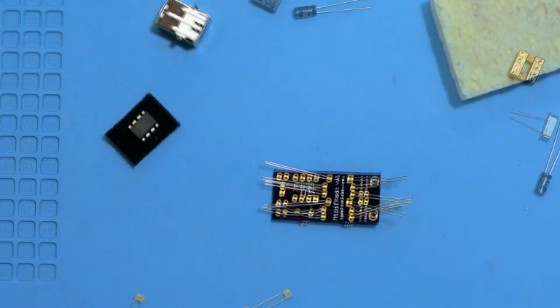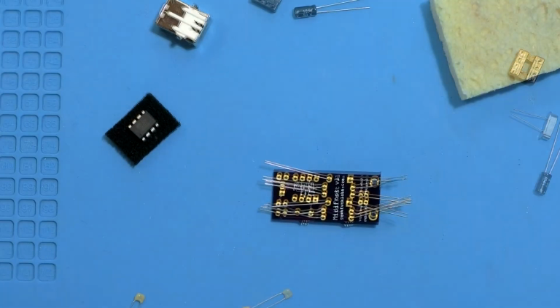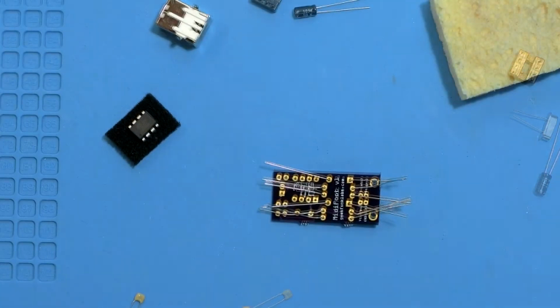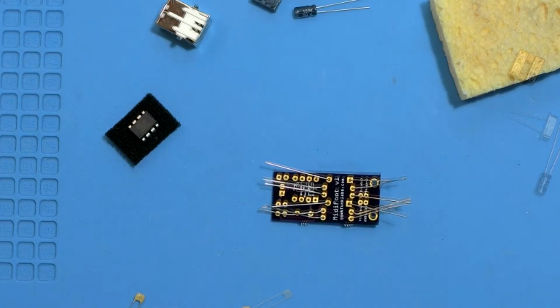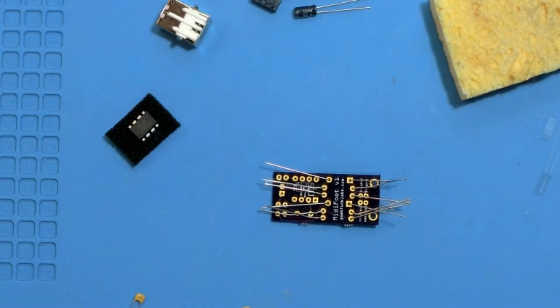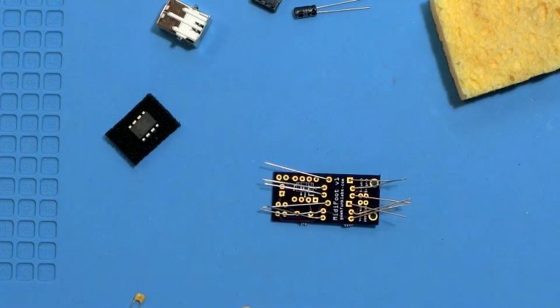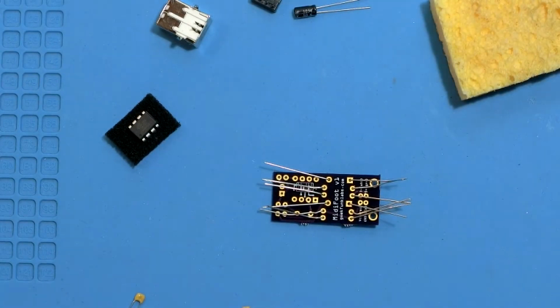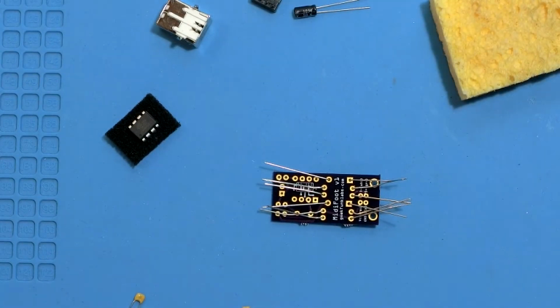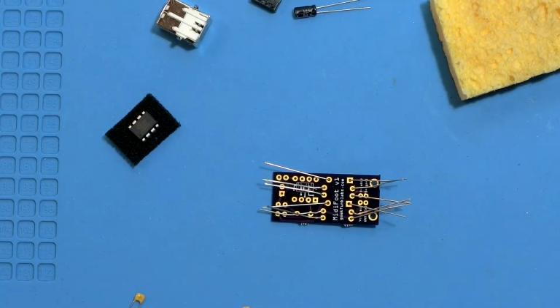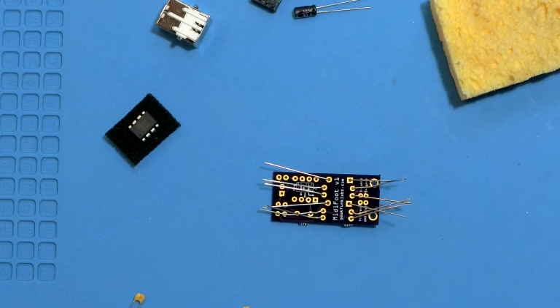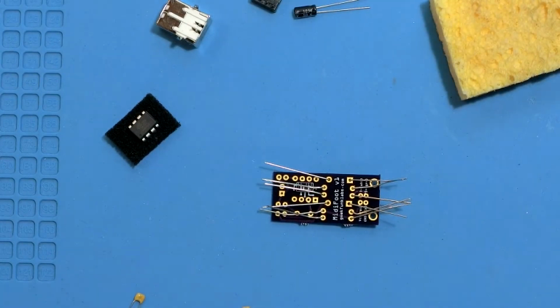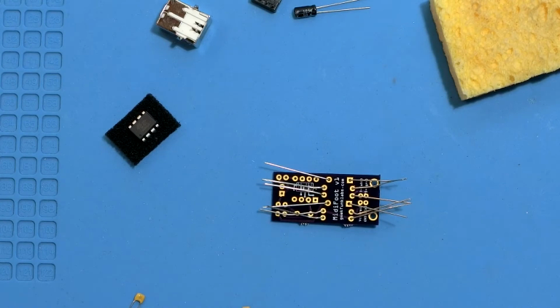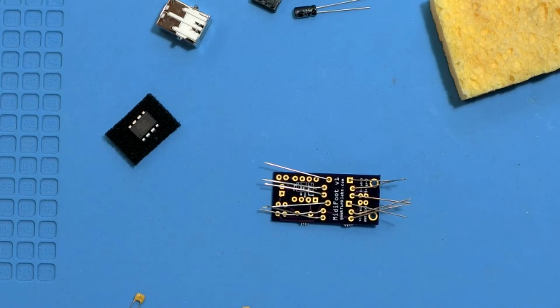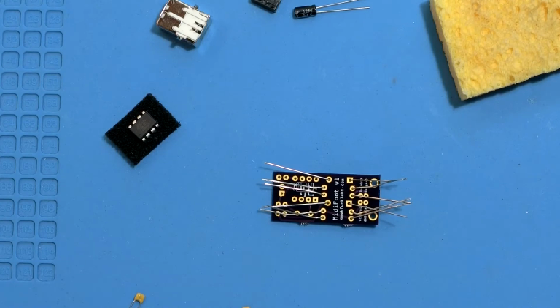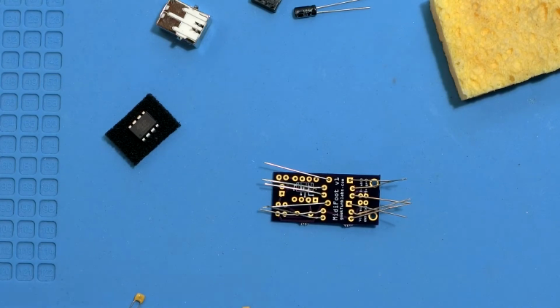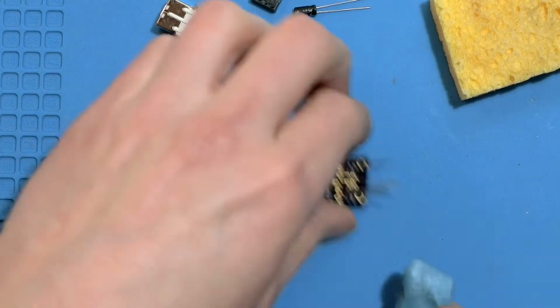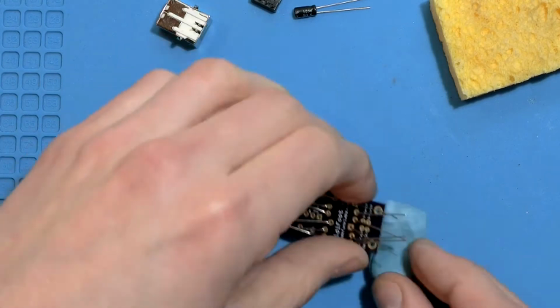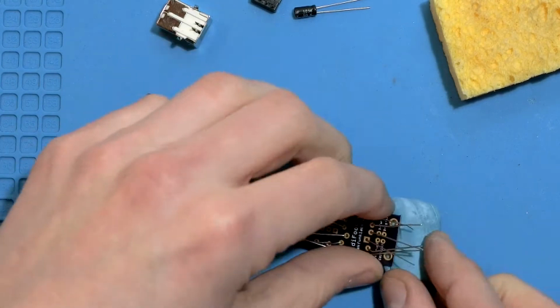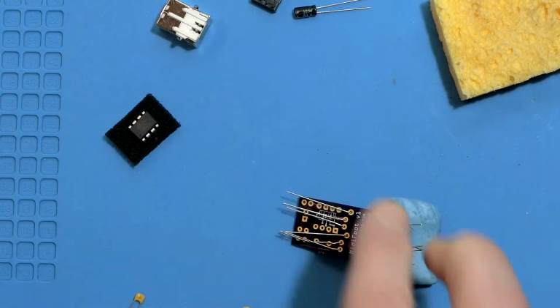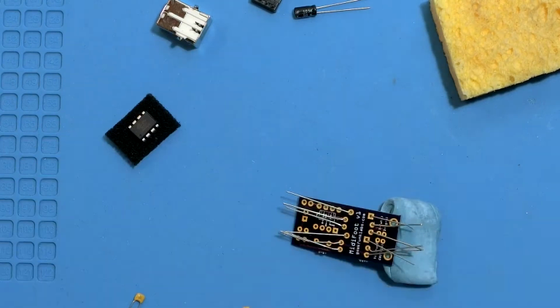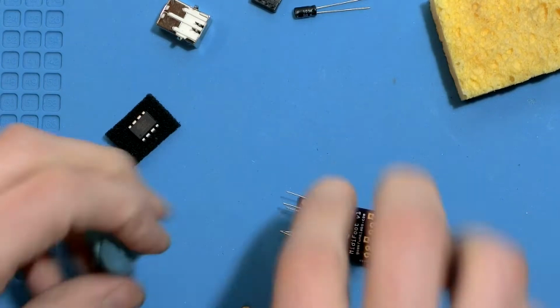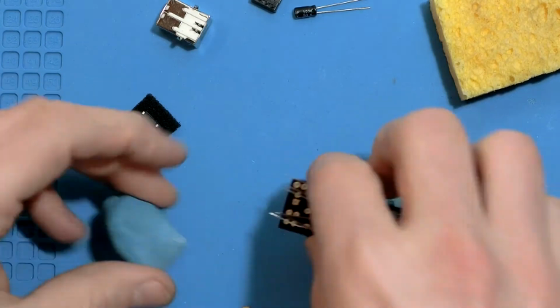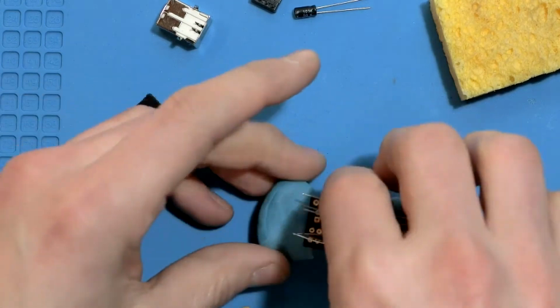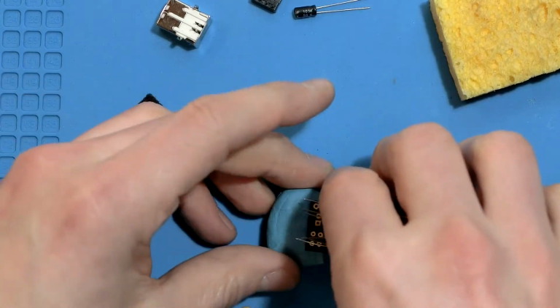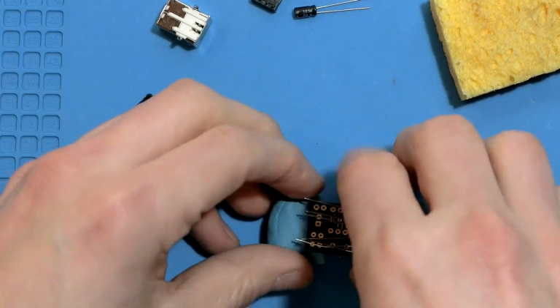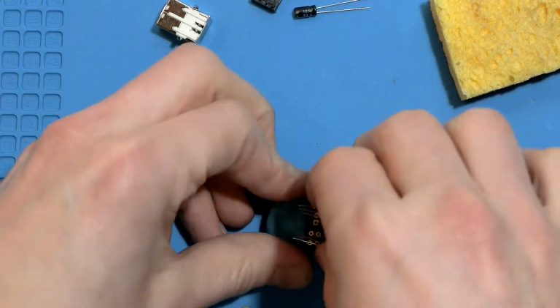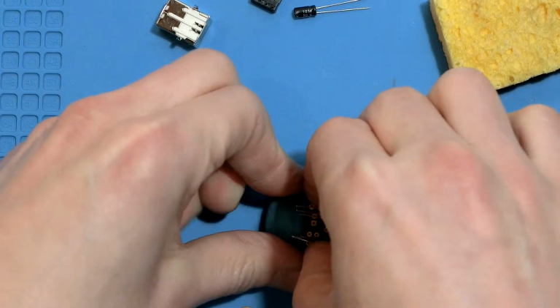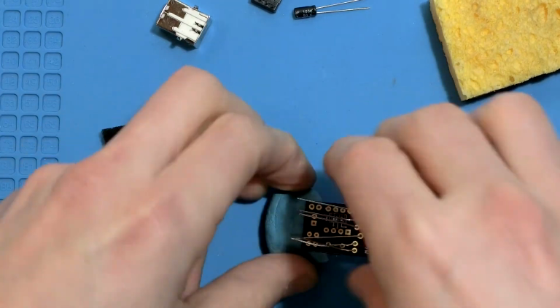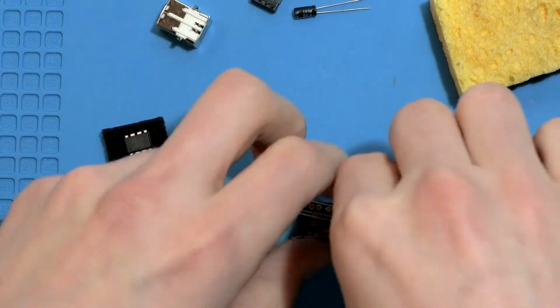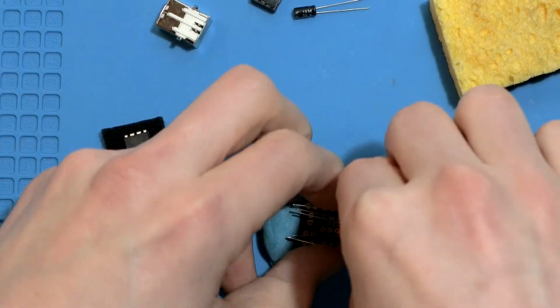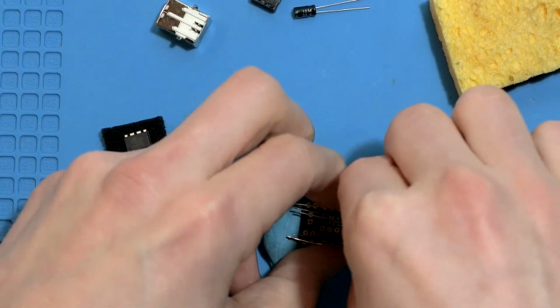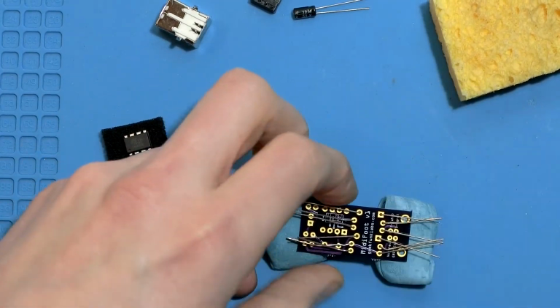Now's a good time for some soldering. Poster putty is my favorite trick for holding things in place, but you do you.